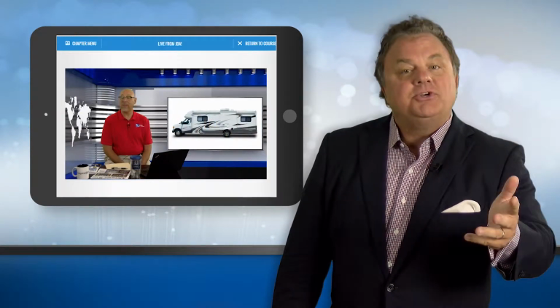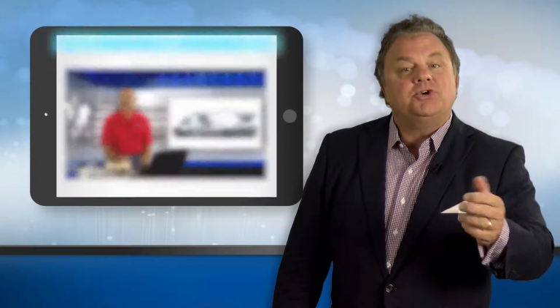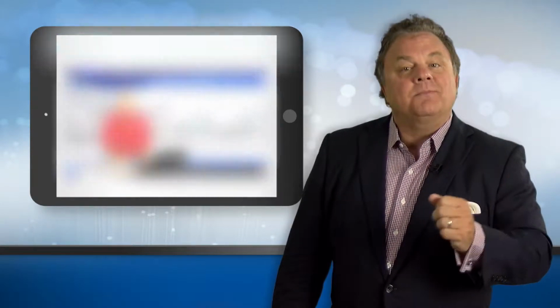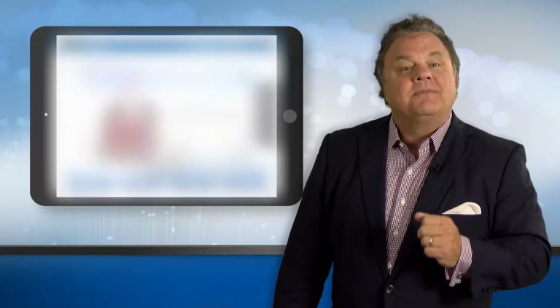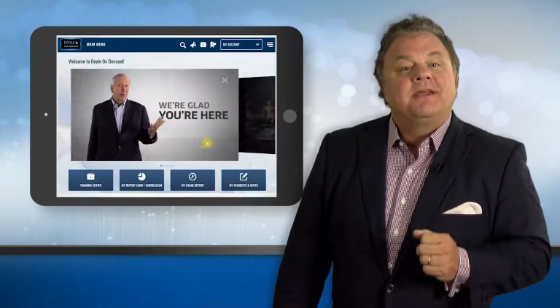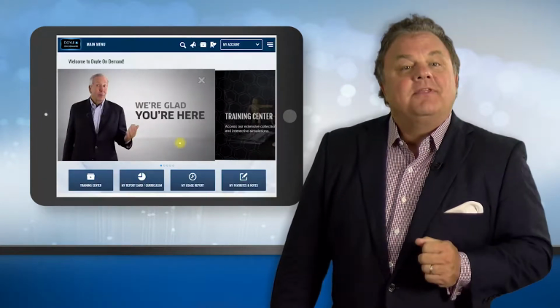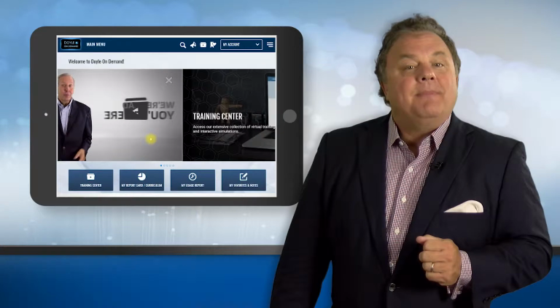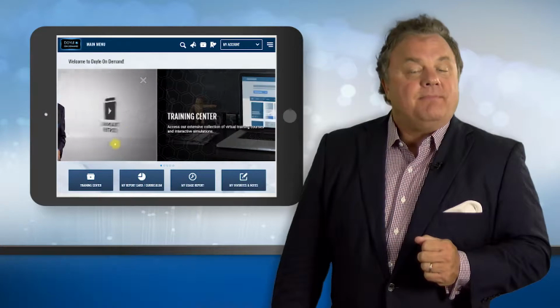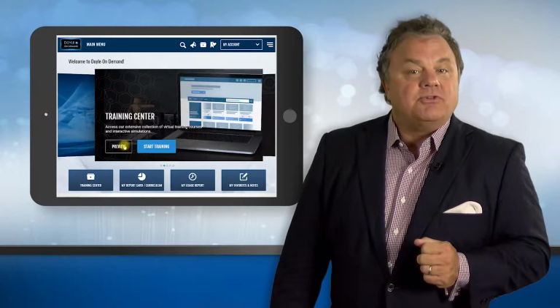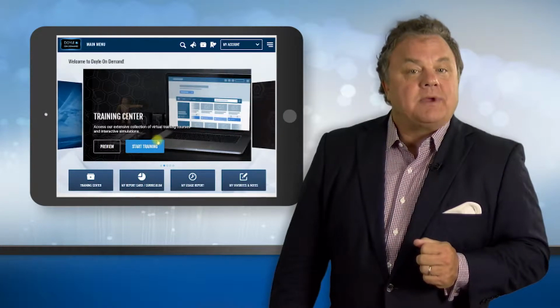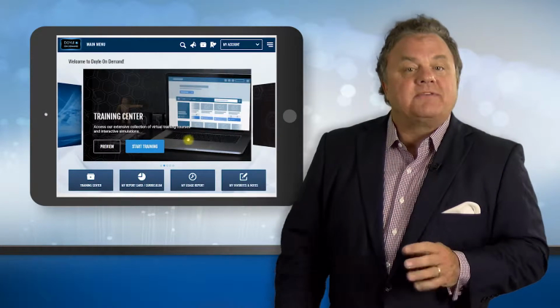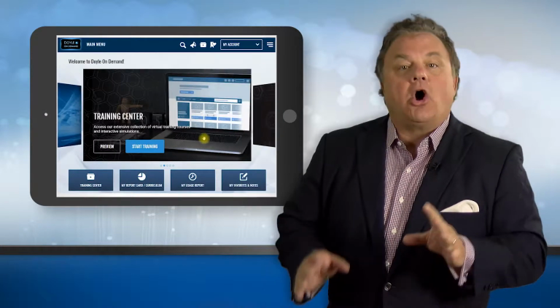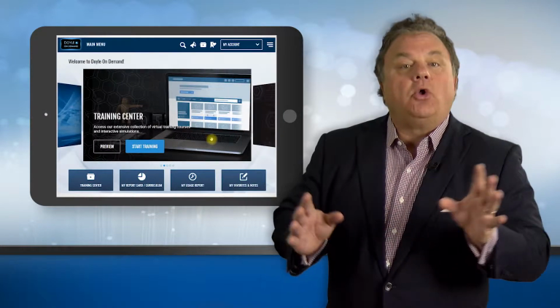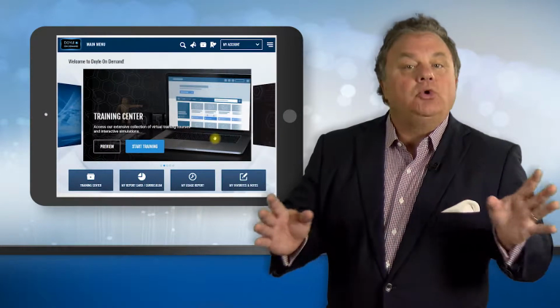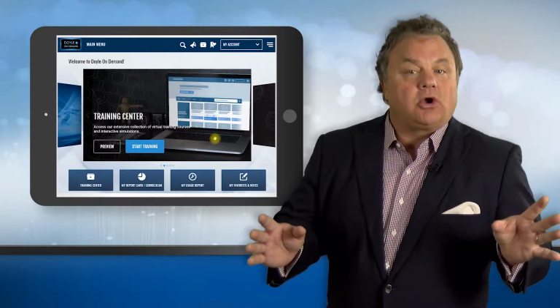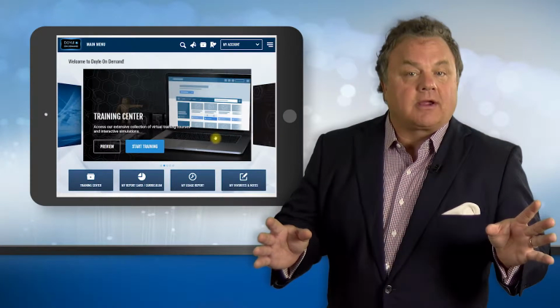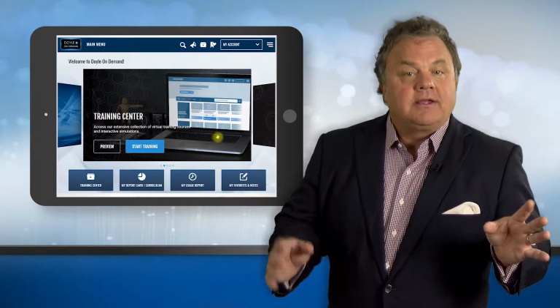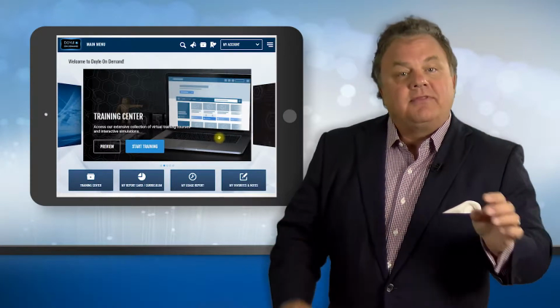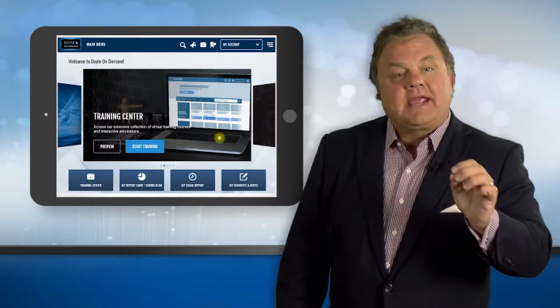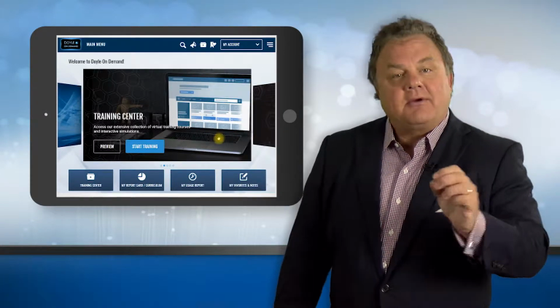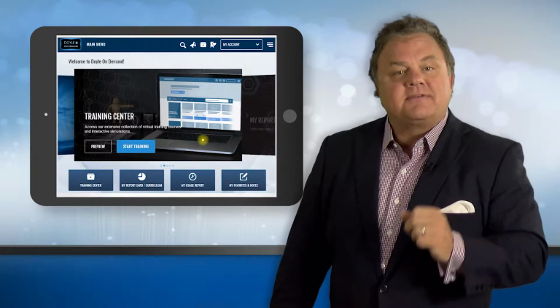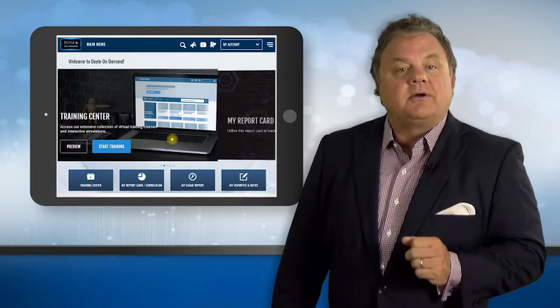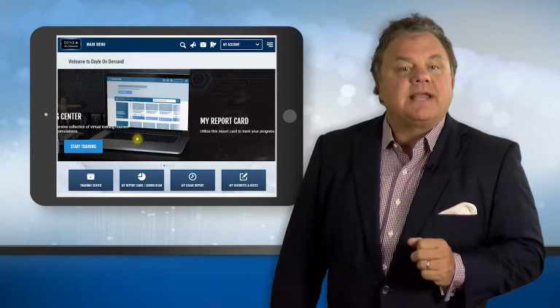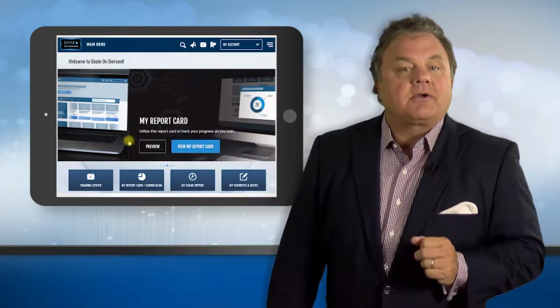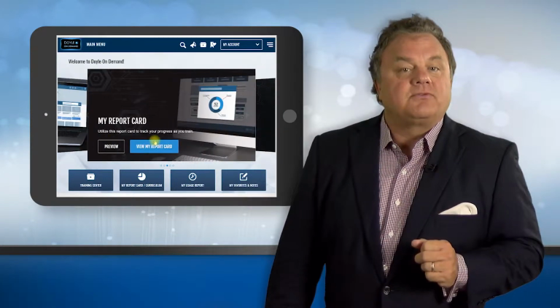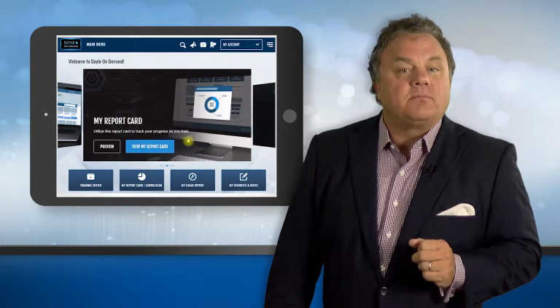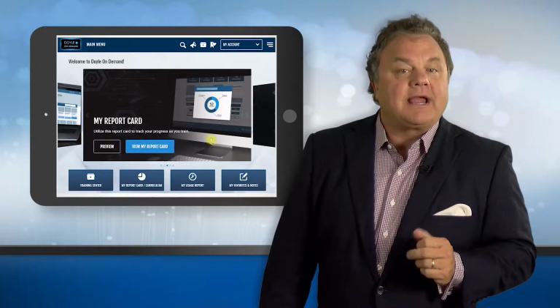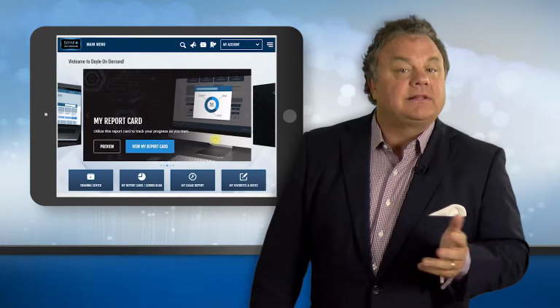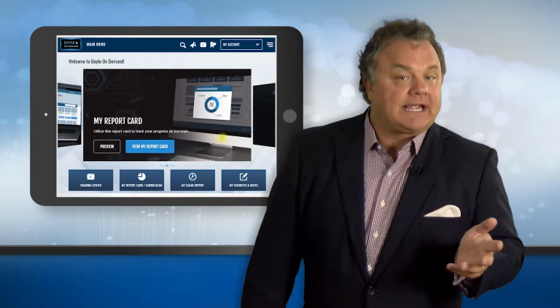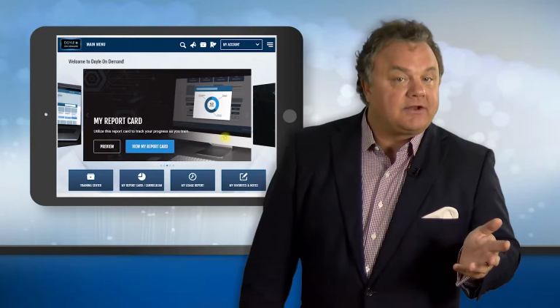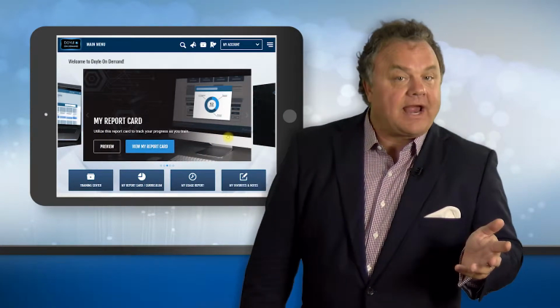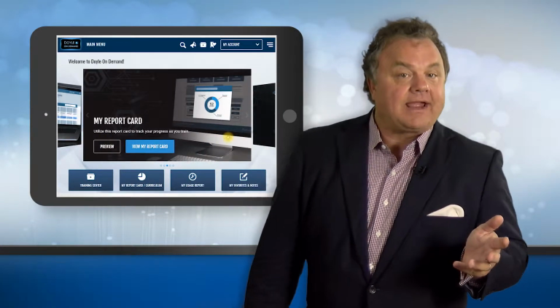Number two, the main menu has an all-new look. The carousel is now controlled by clicking and dragging.